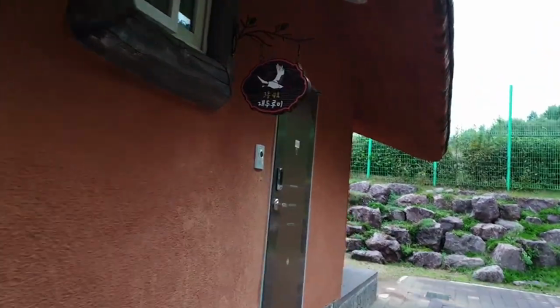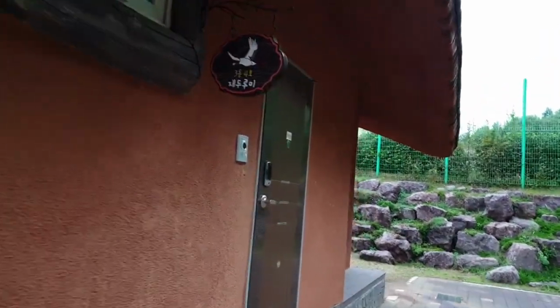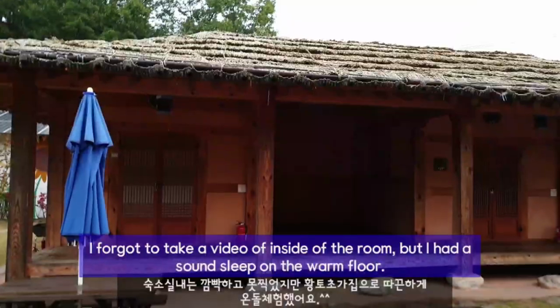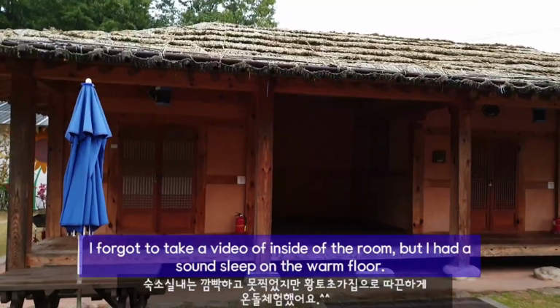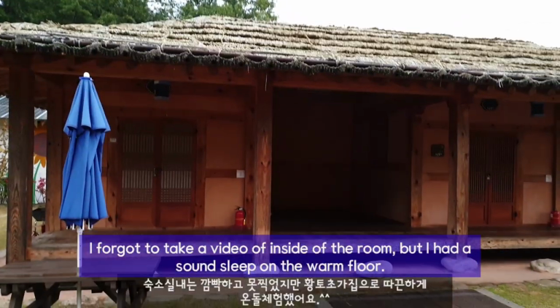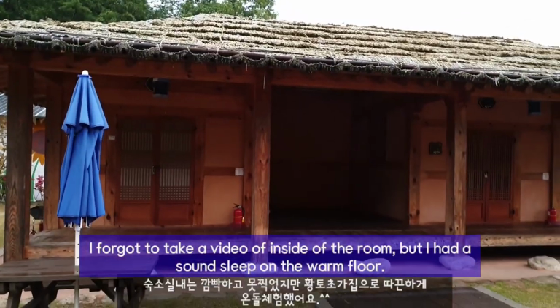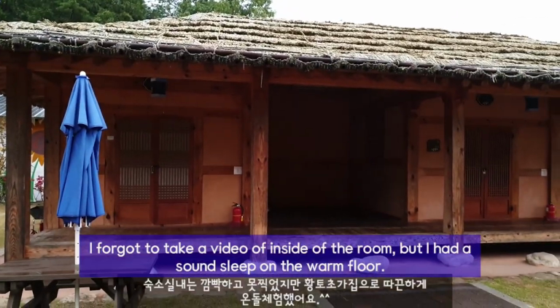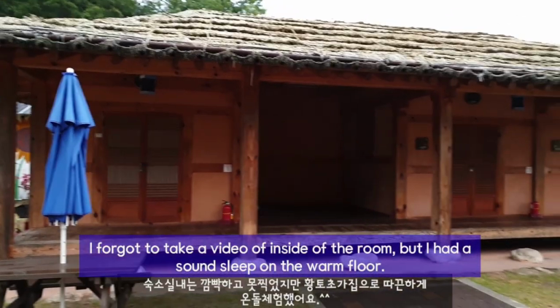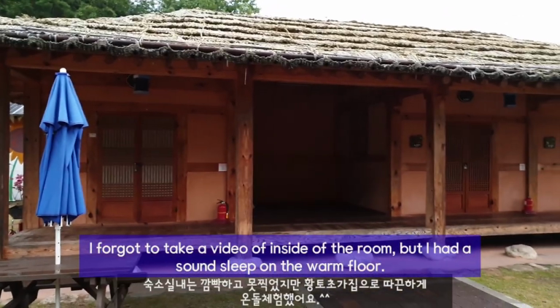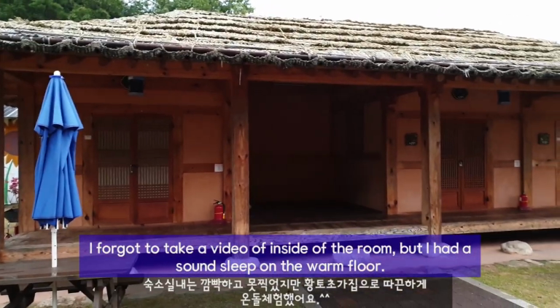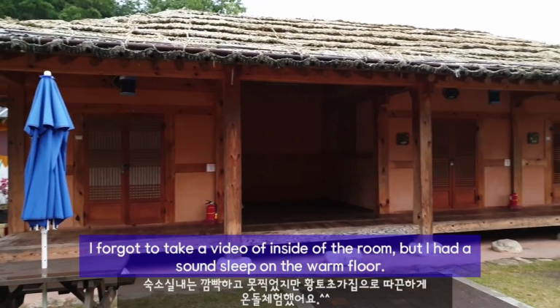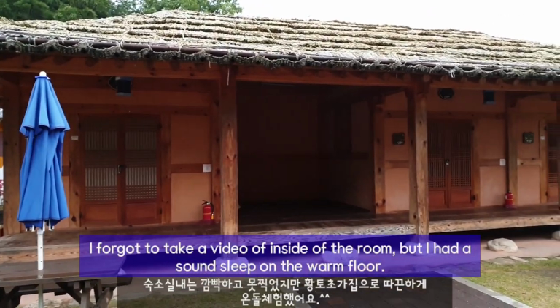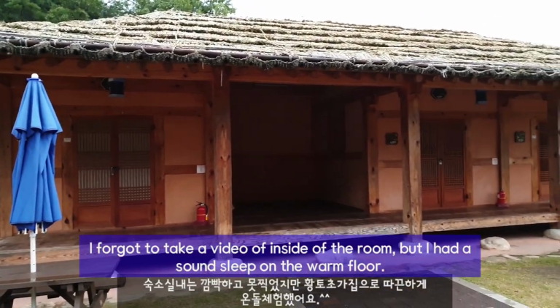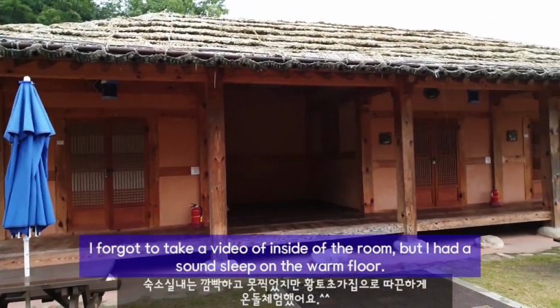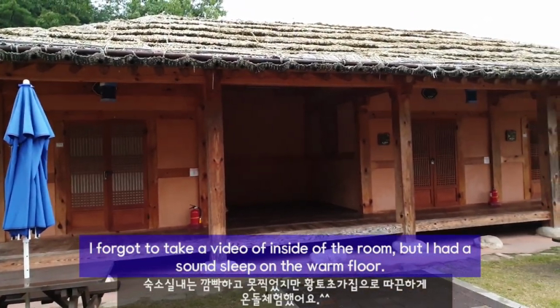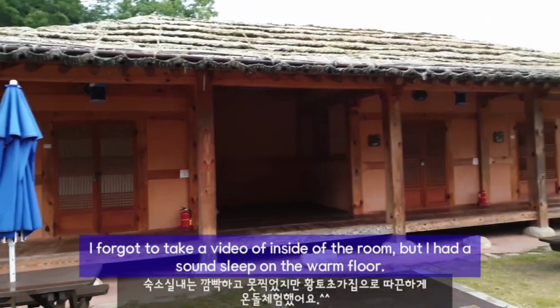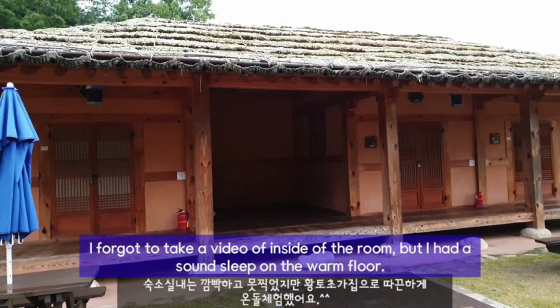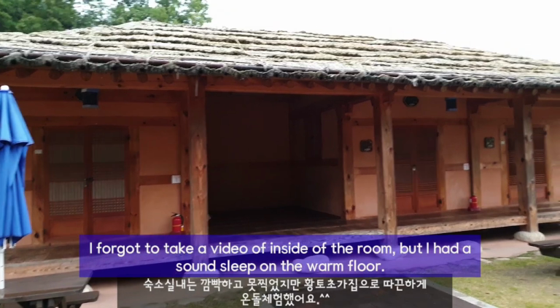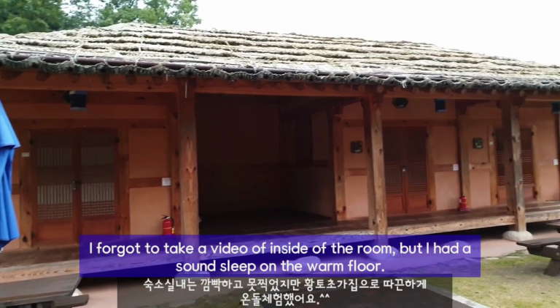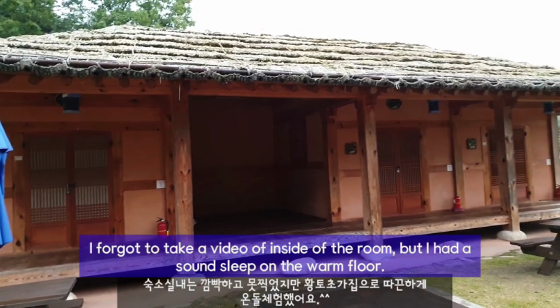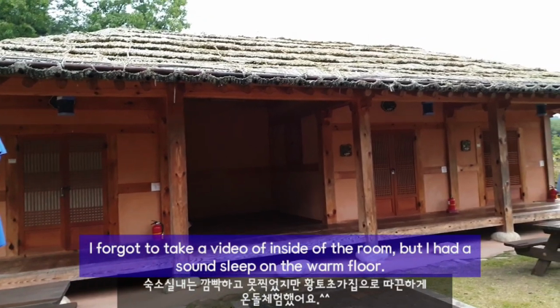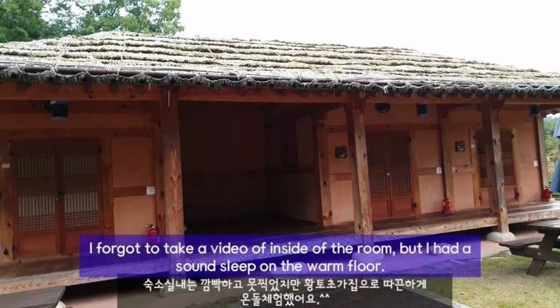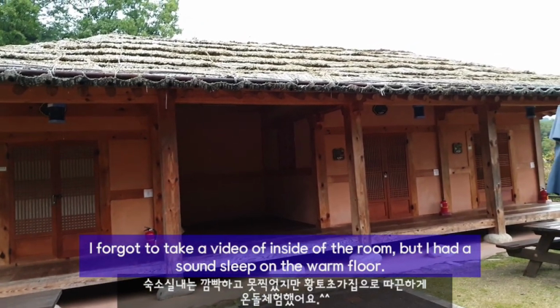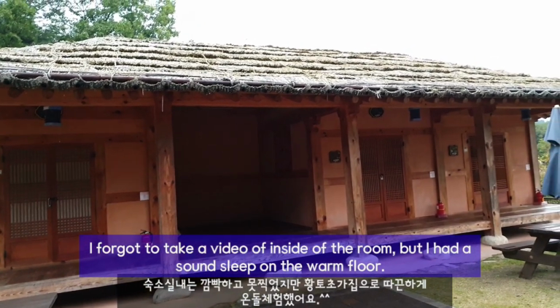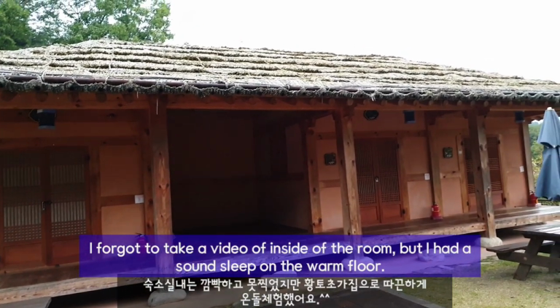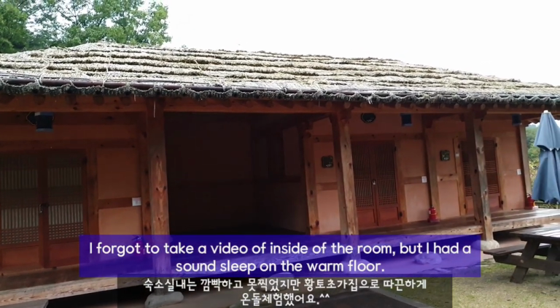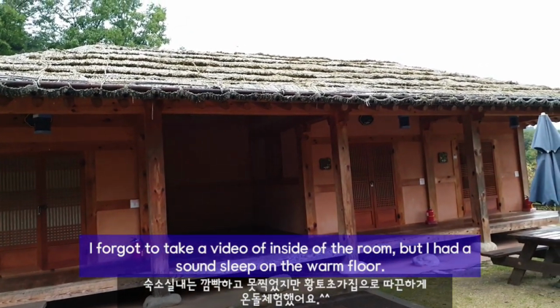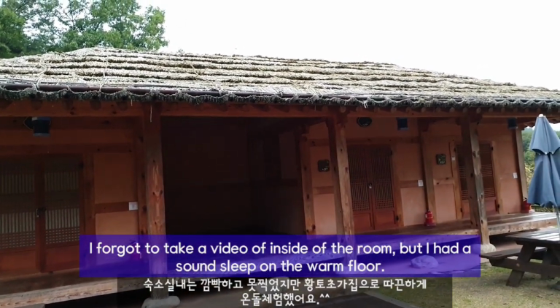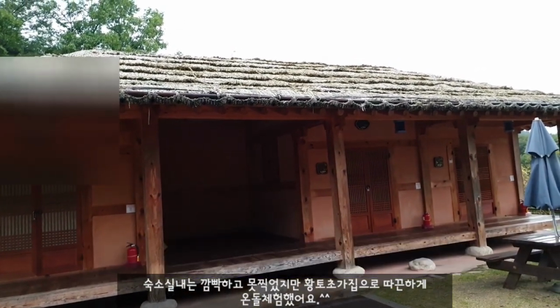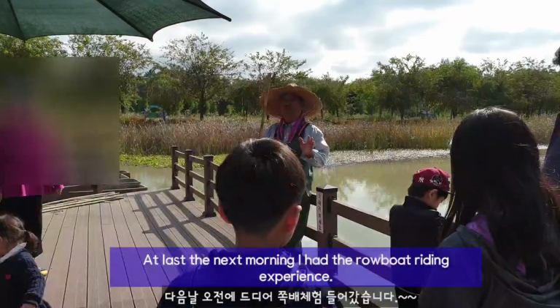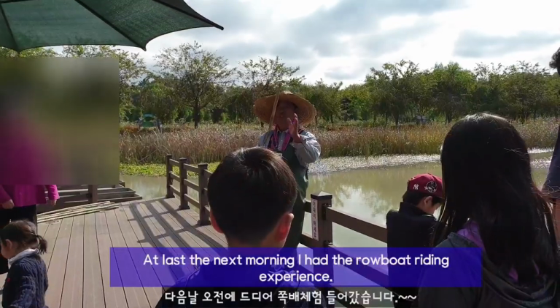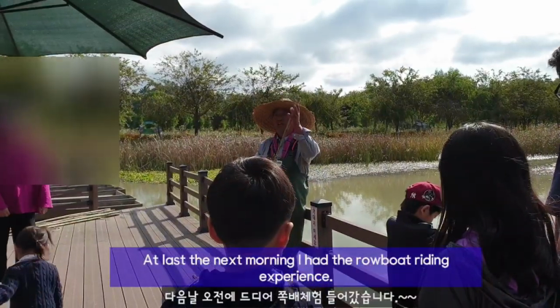I forgot to take a video of the inside of the room, but I had a sound sleep on the warm floor.